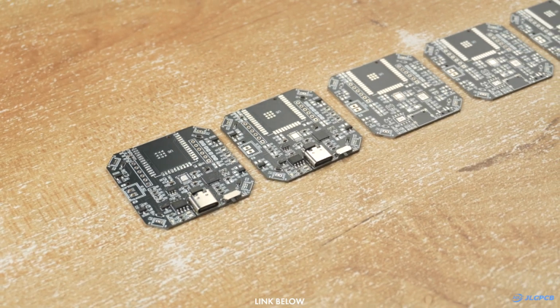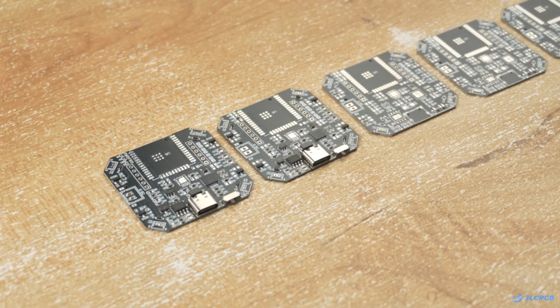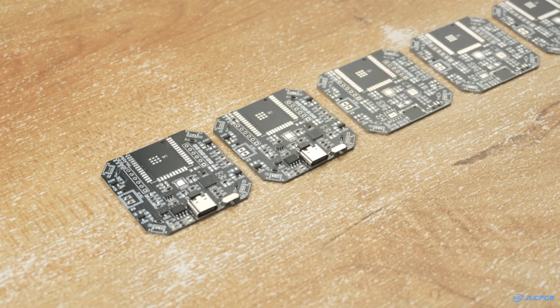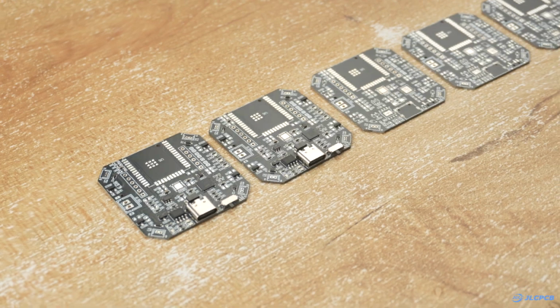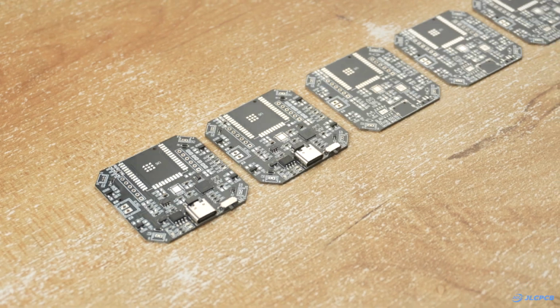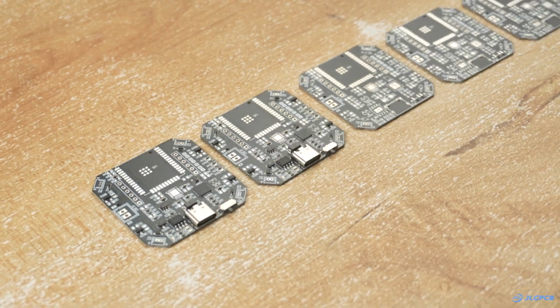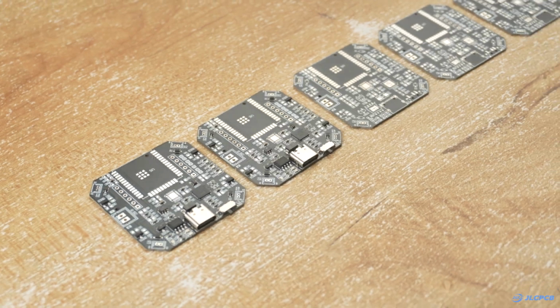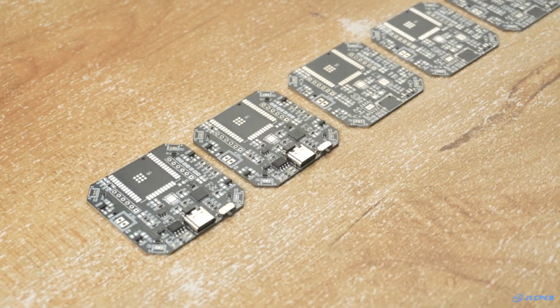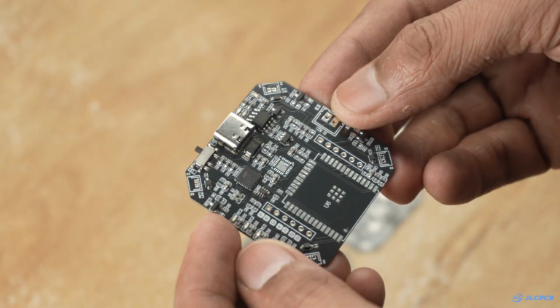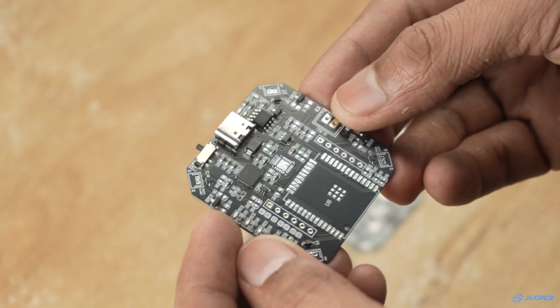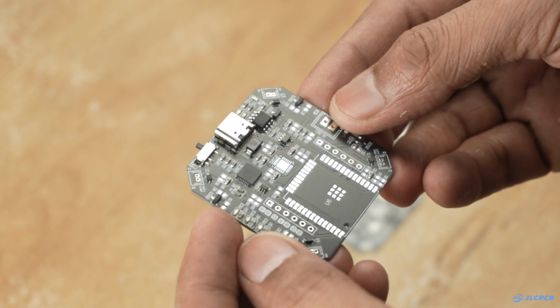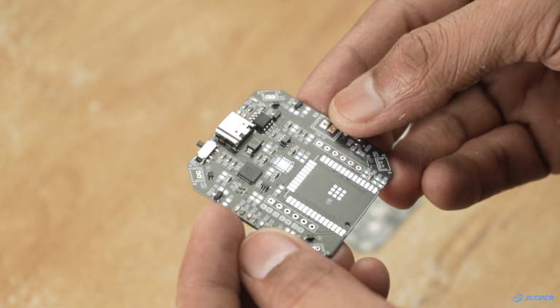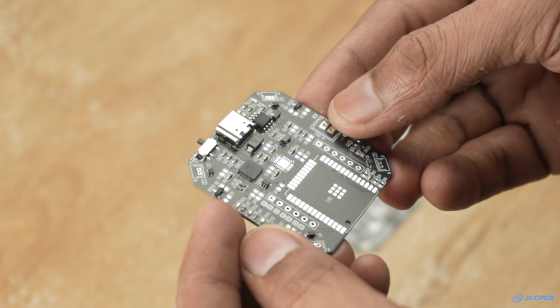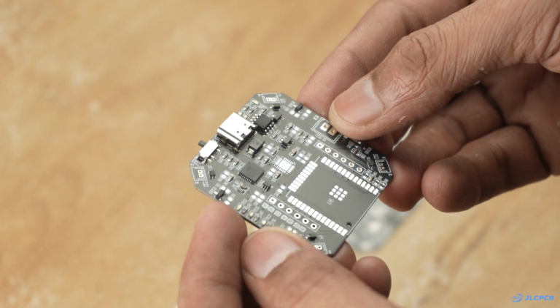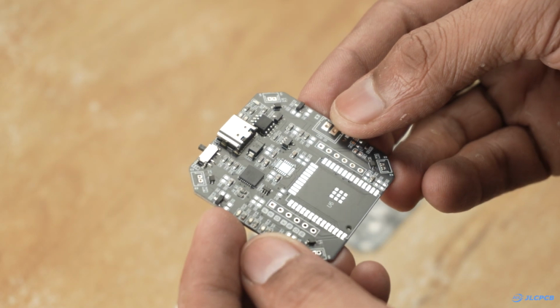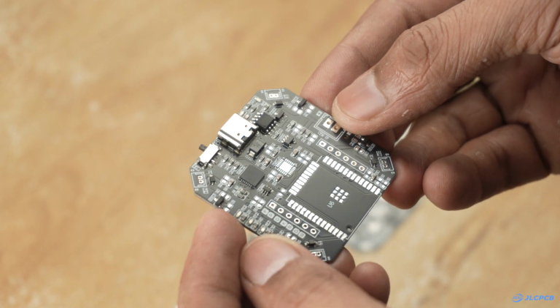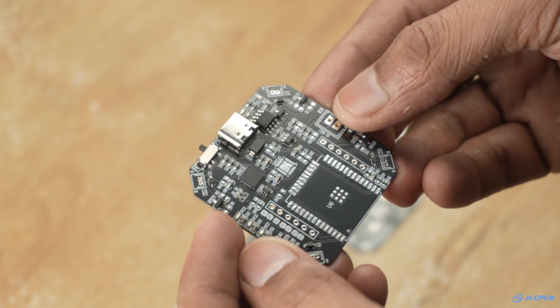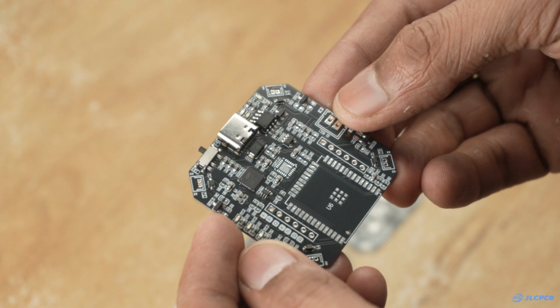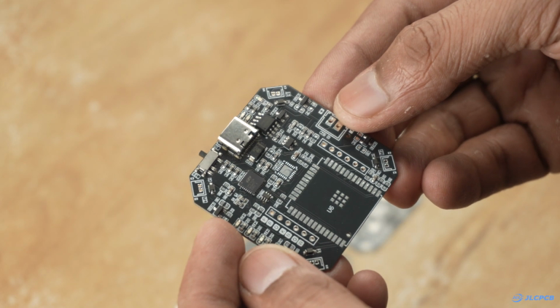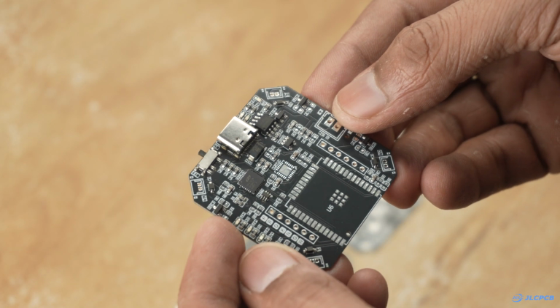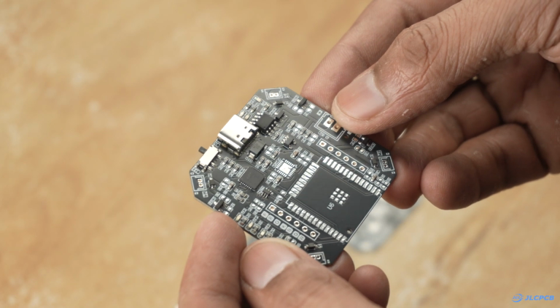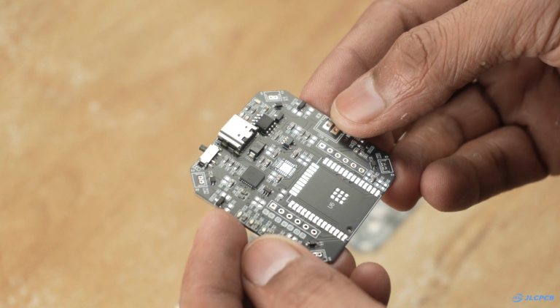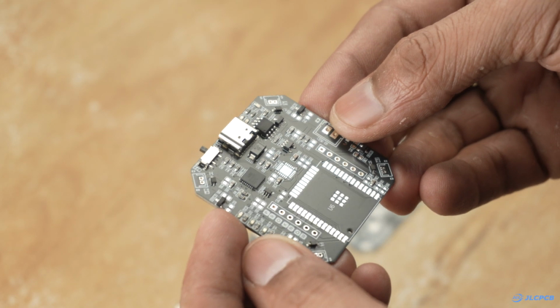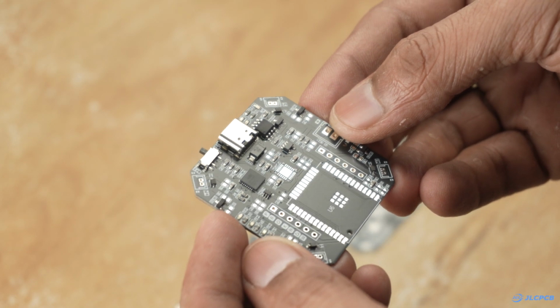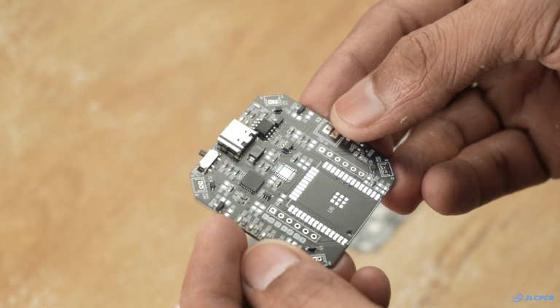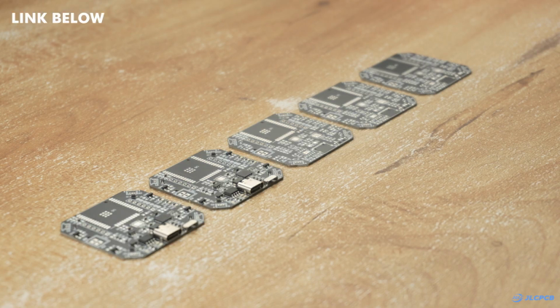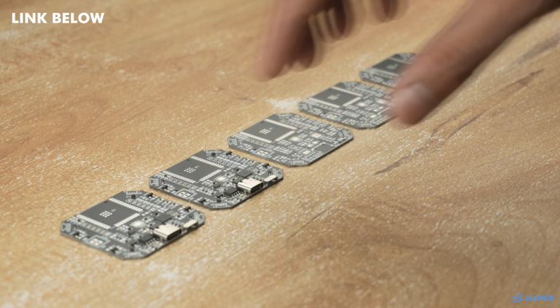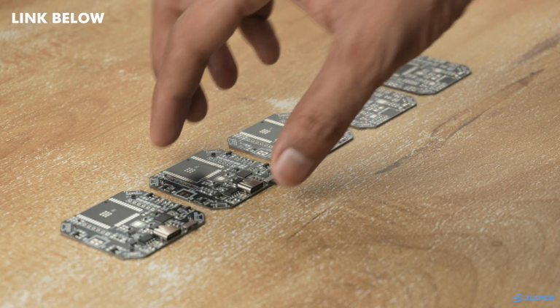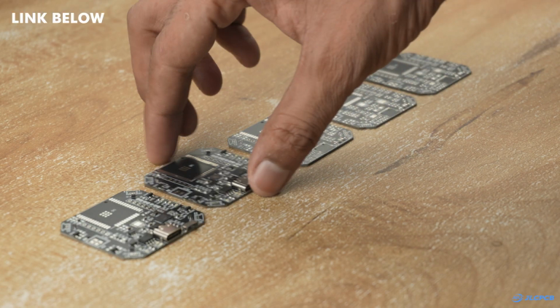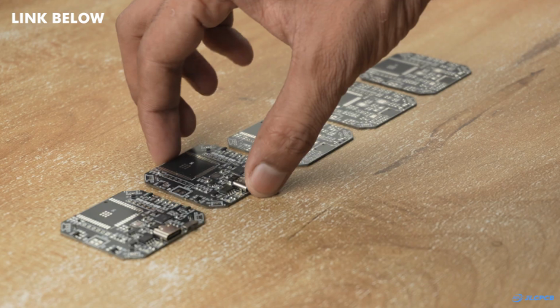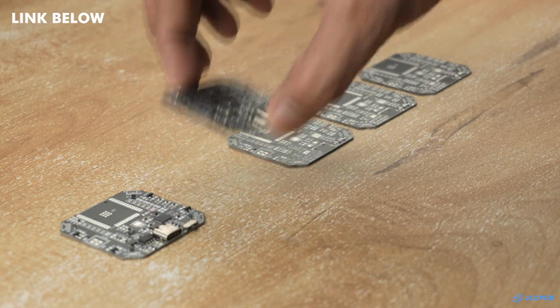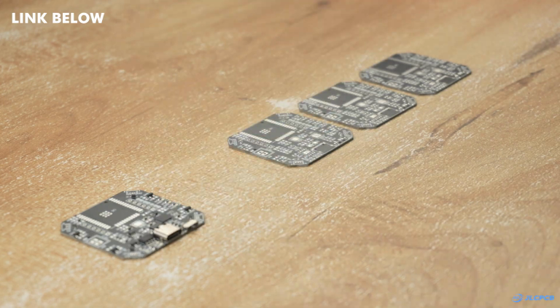I used their PCB assembly service but I left out a few components so I could show you the manual soldering process, so let's begin.